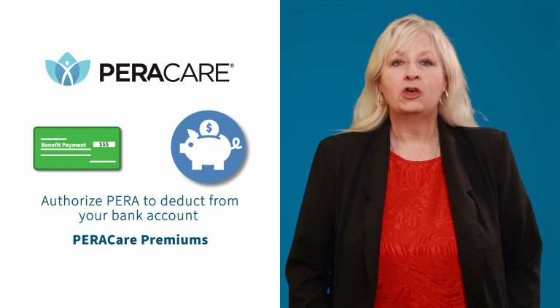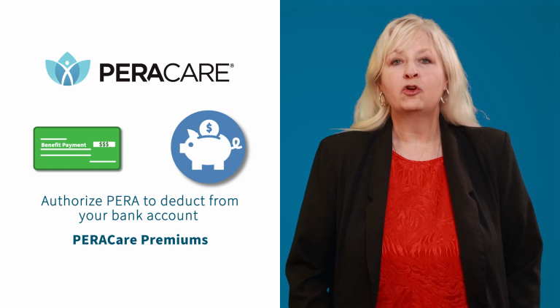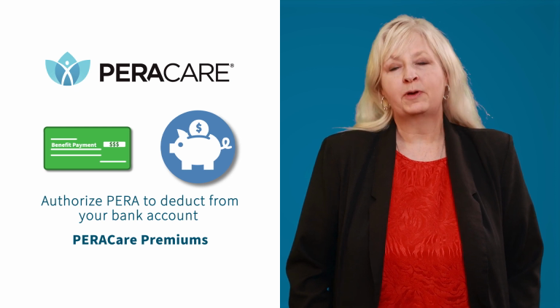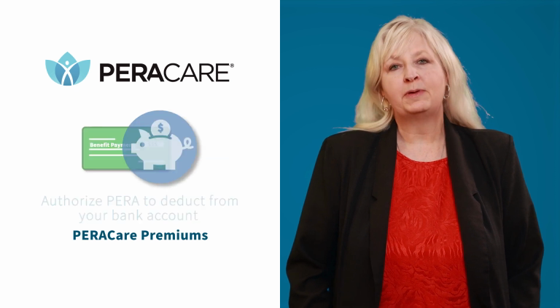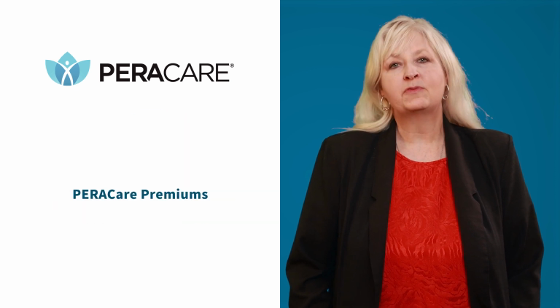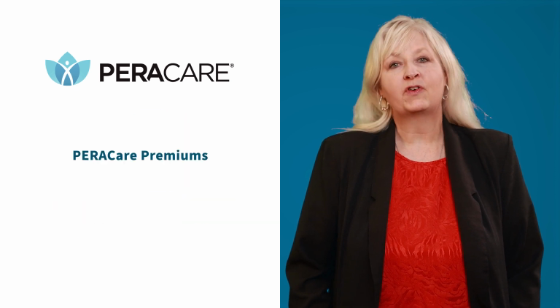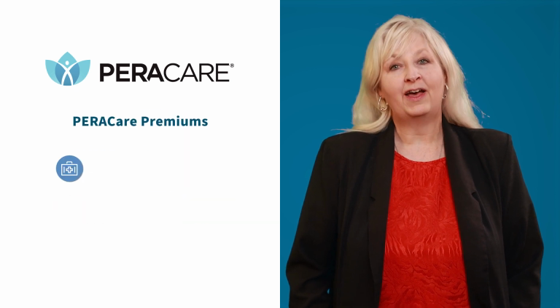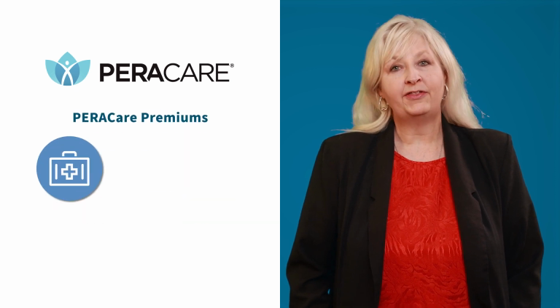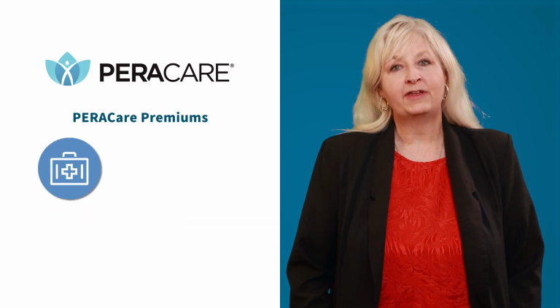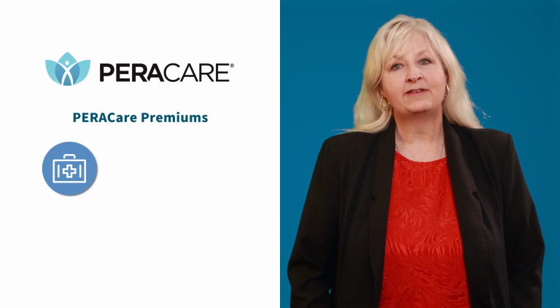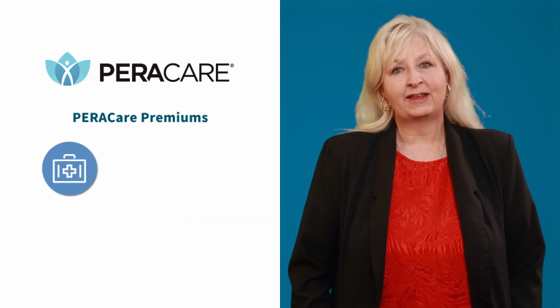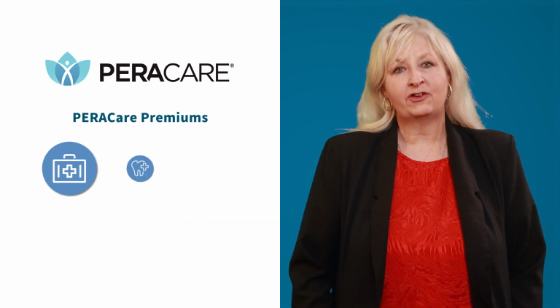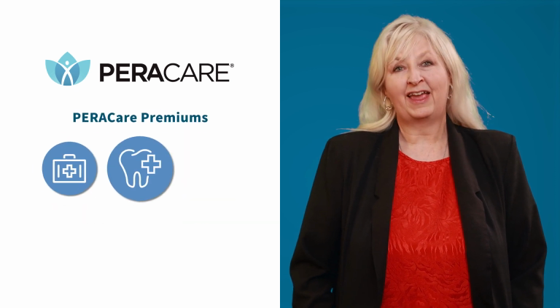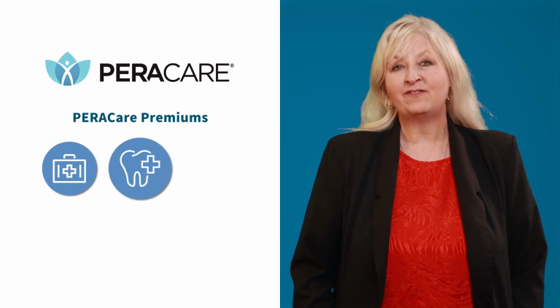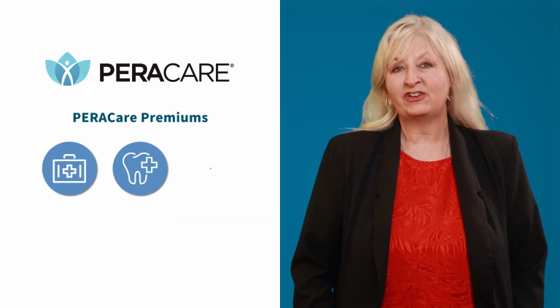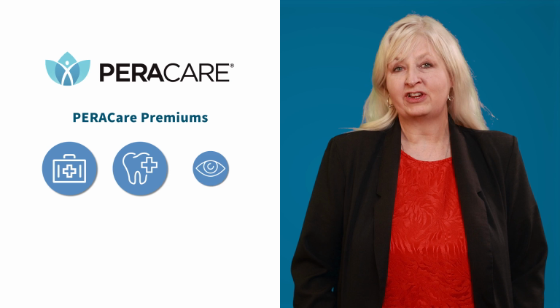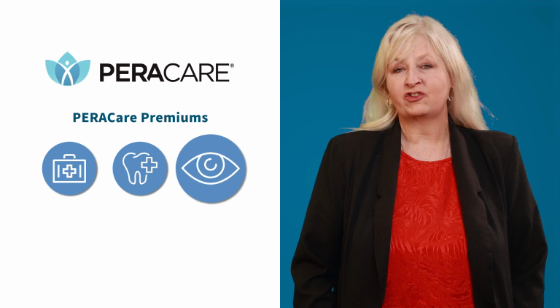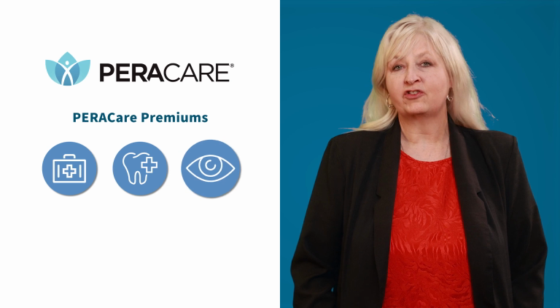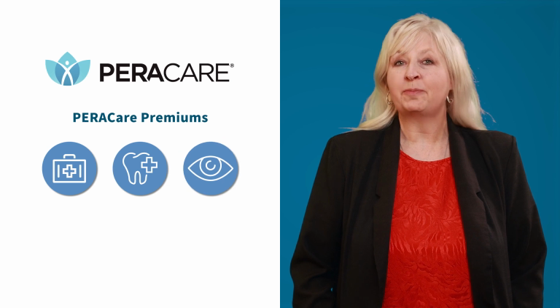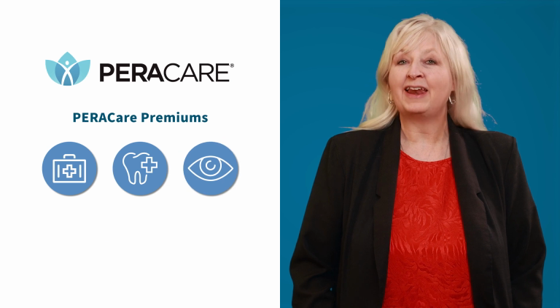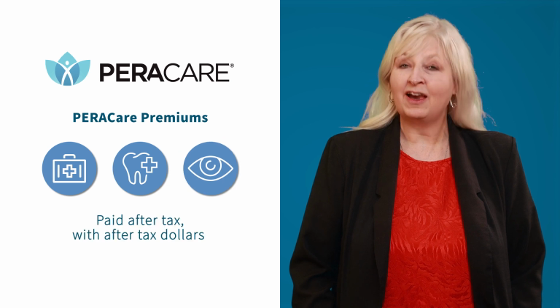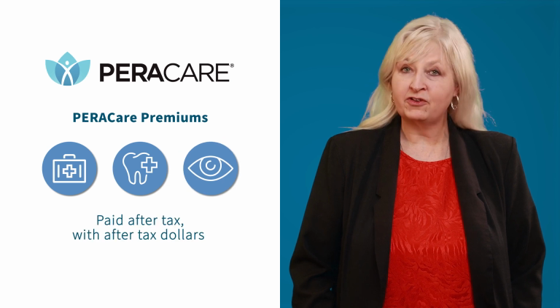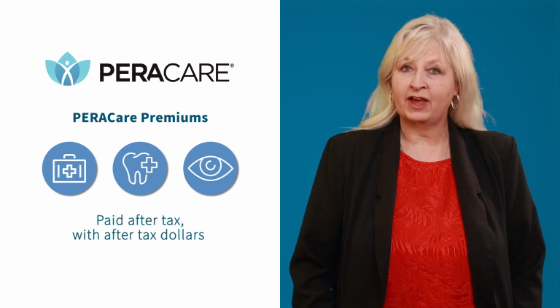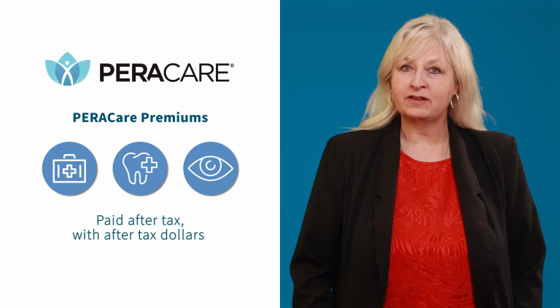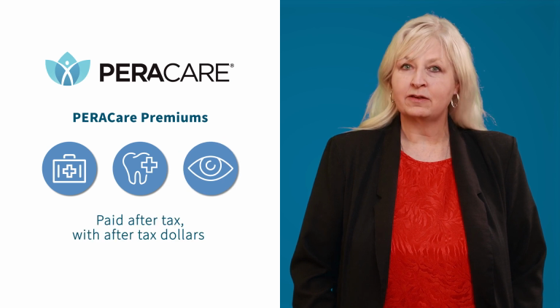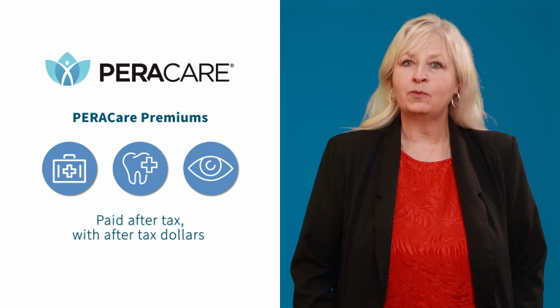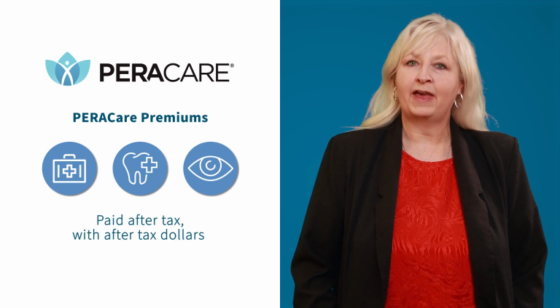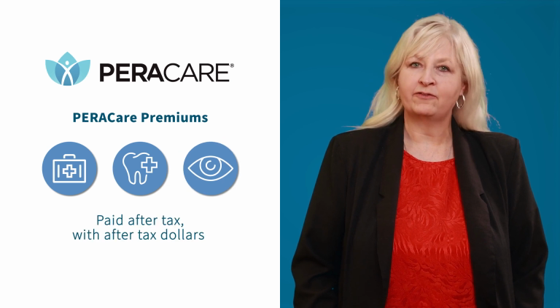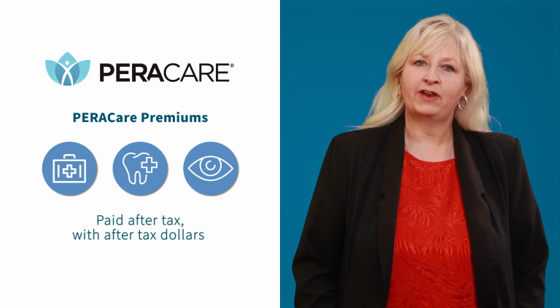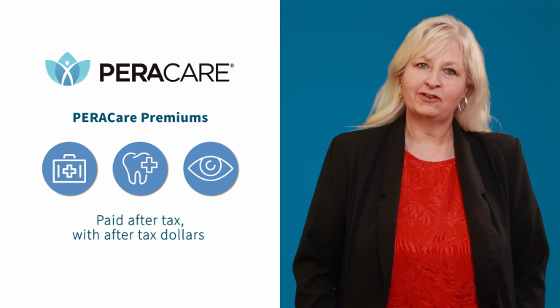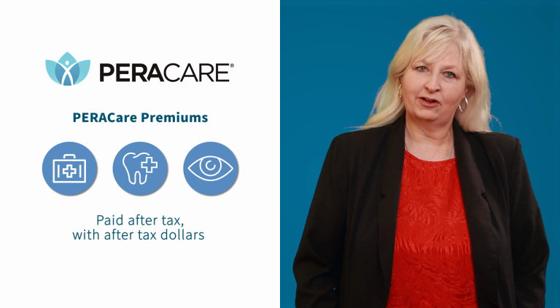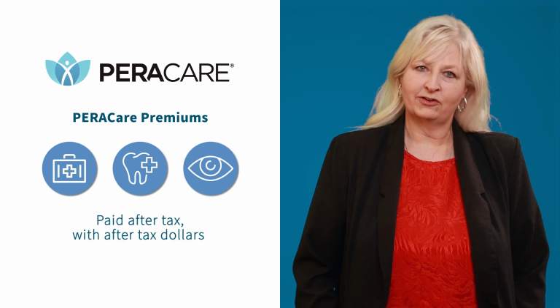Your premiums for health, dental, and vision insurance are paid with after-tax dollars.